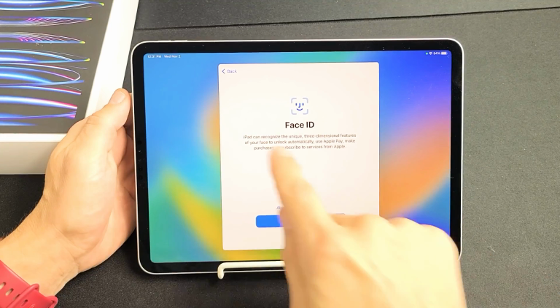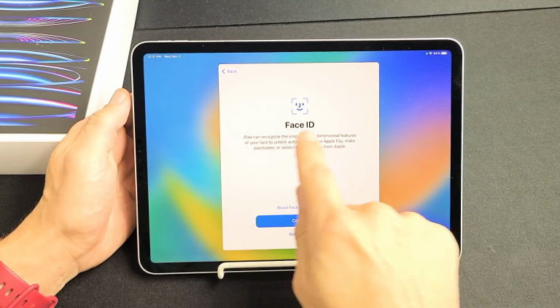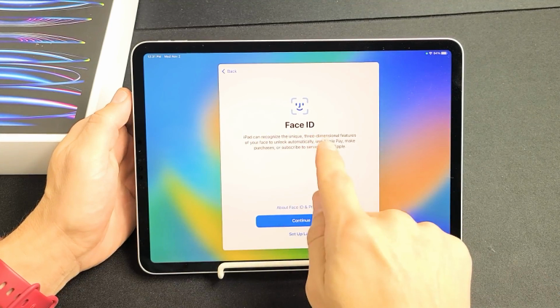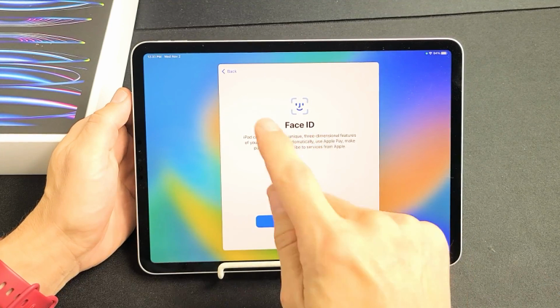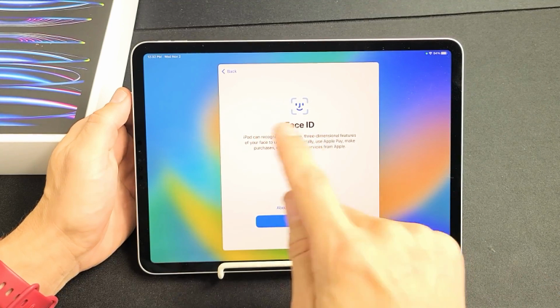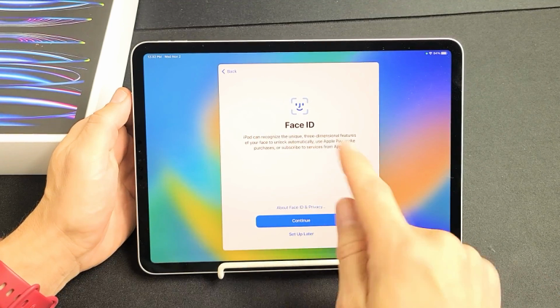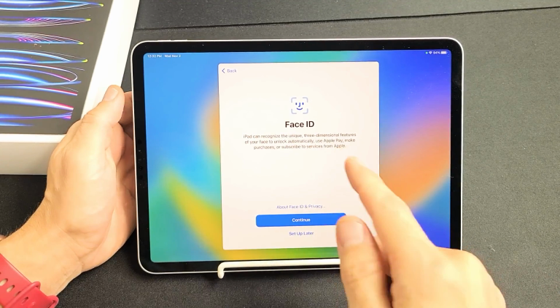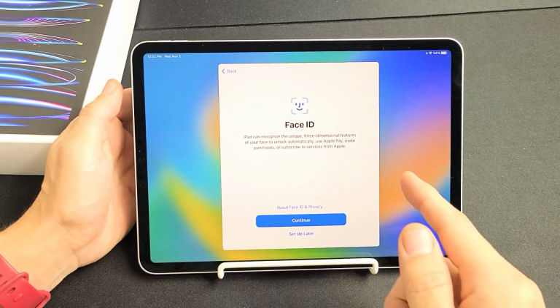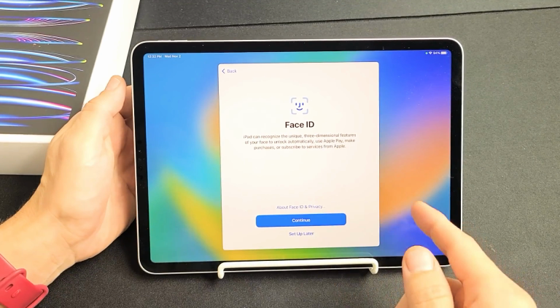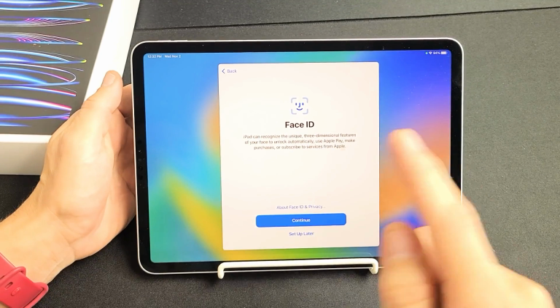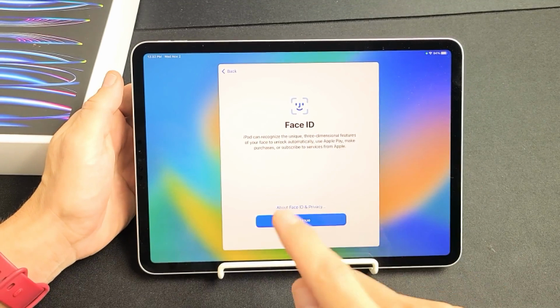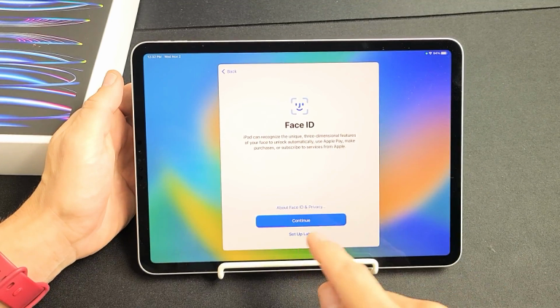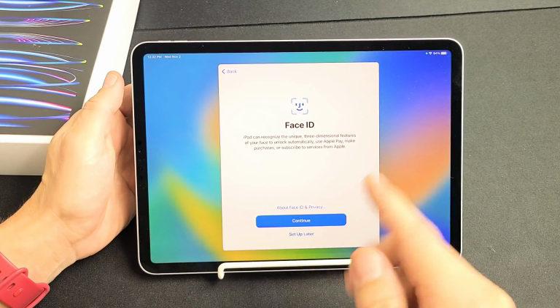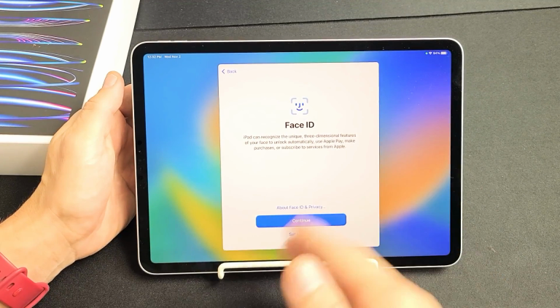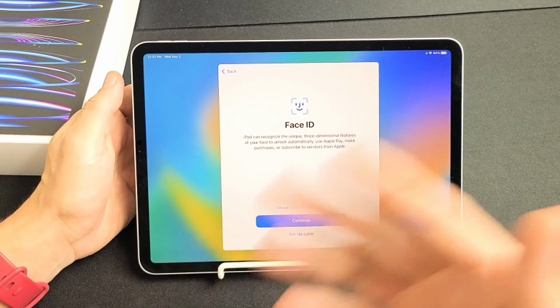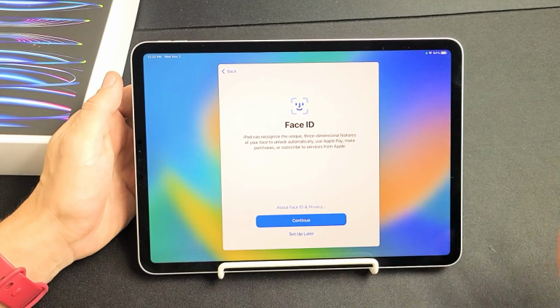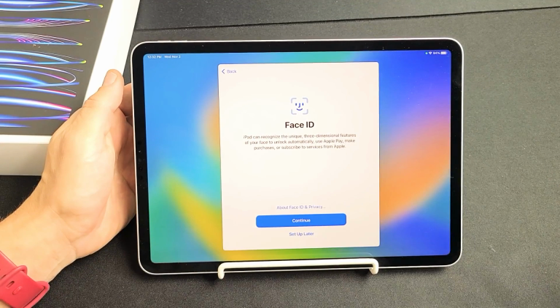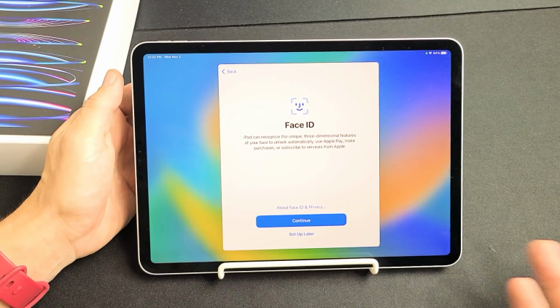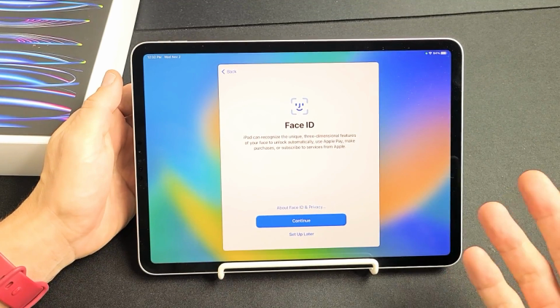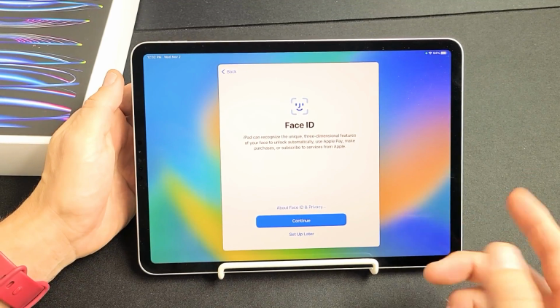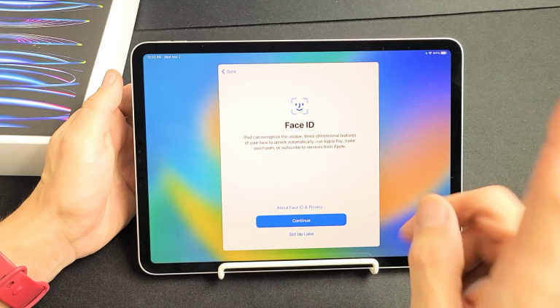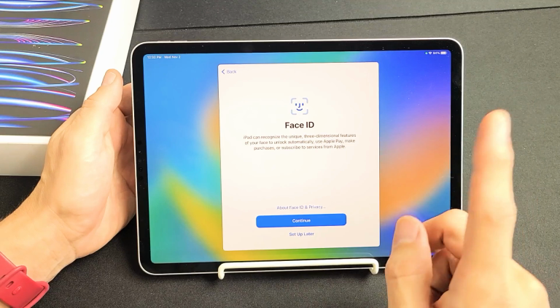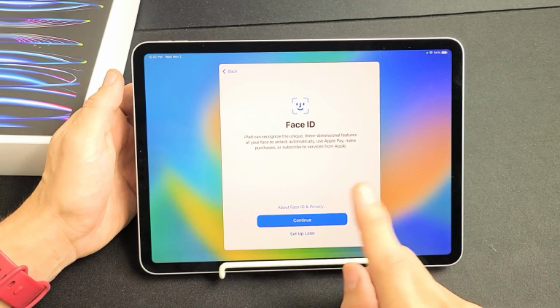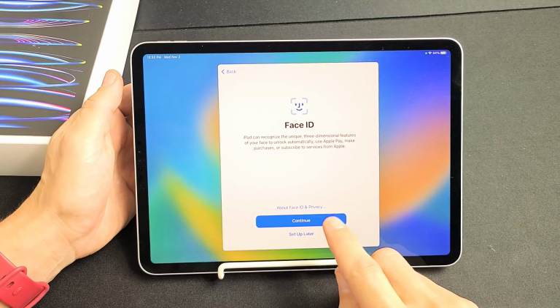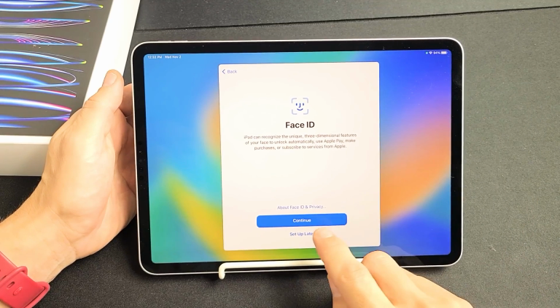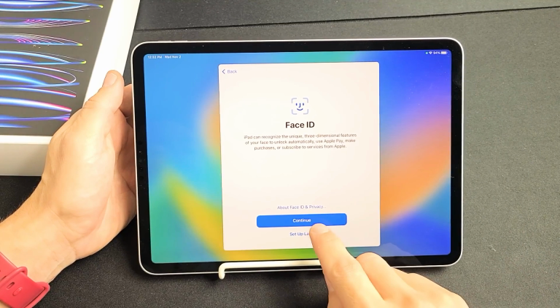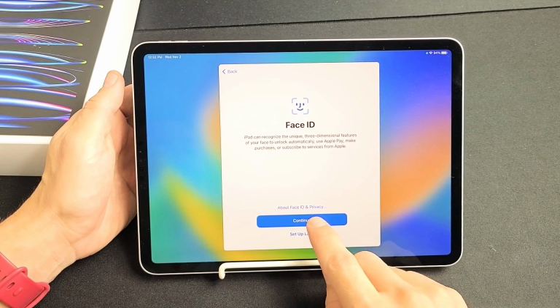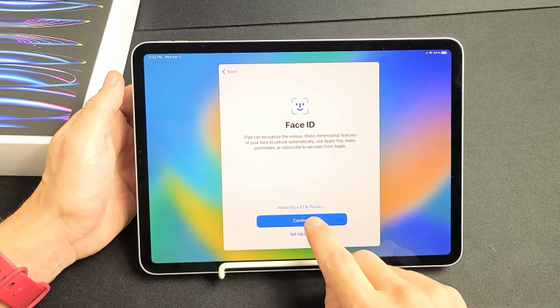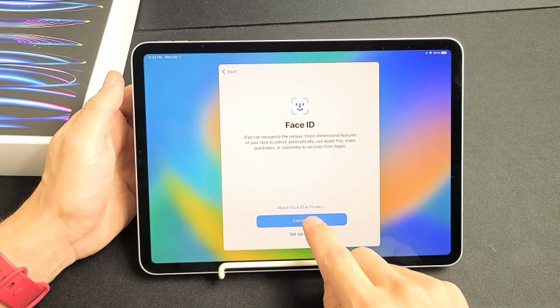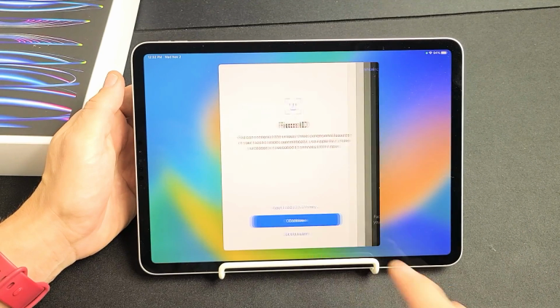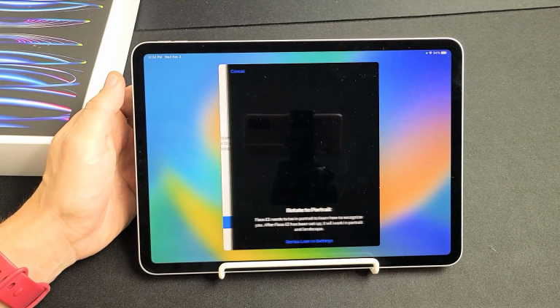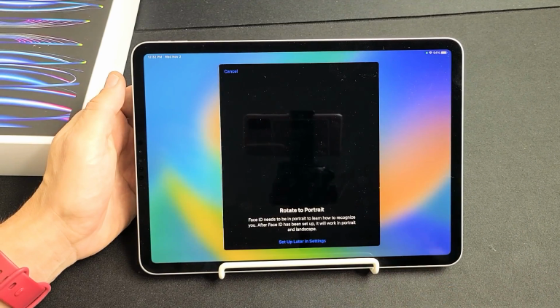Face ID — this is the Face ID setup. You can set it up now or you can do it later, it's up to you. But I'm going to set up mine now, so I'm going to tap on Continue right there.